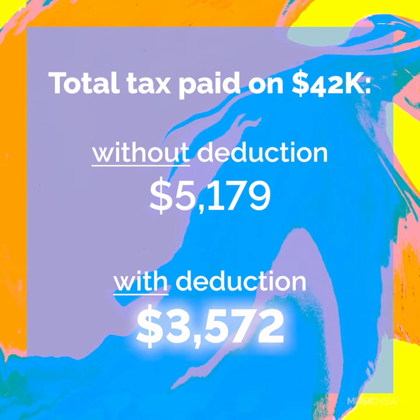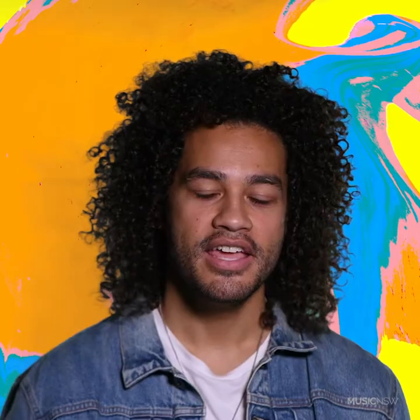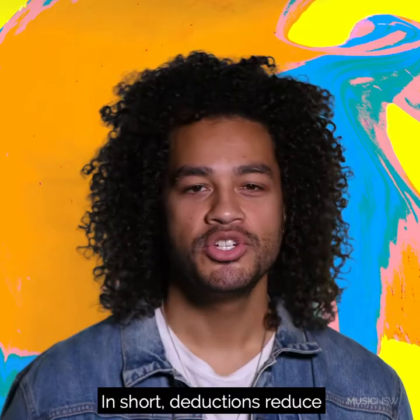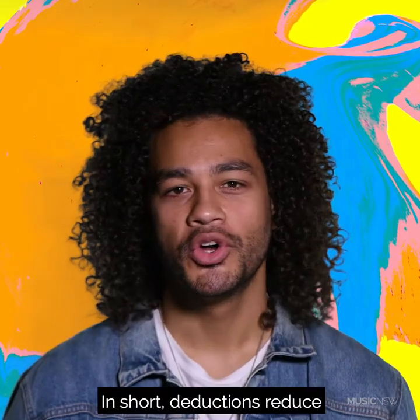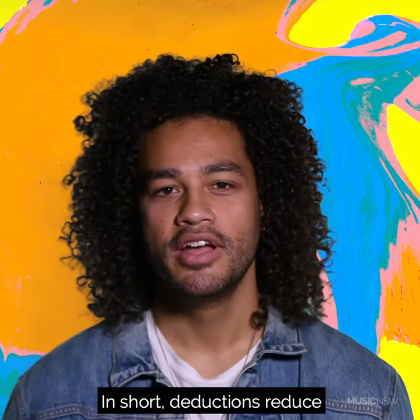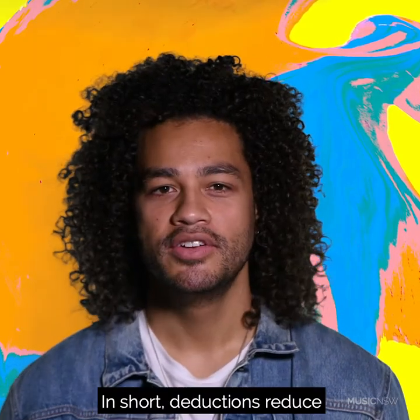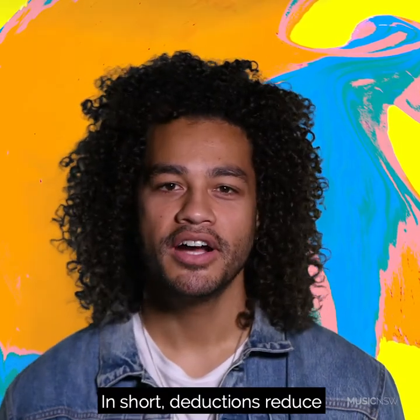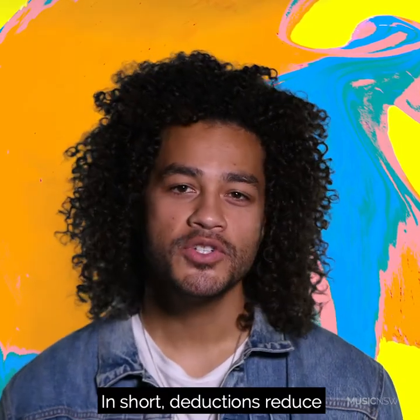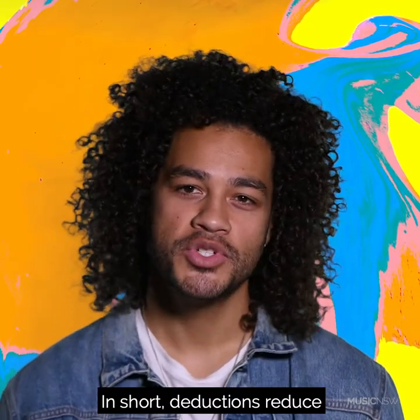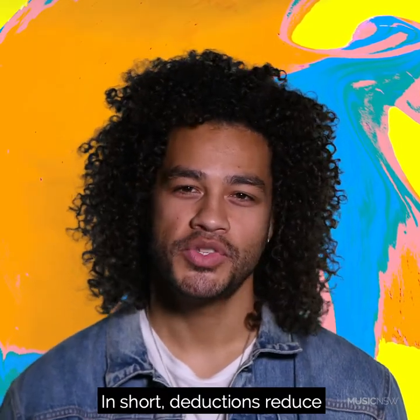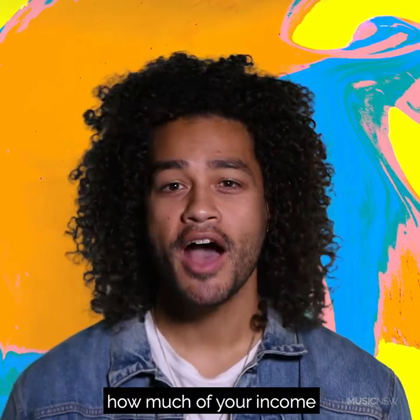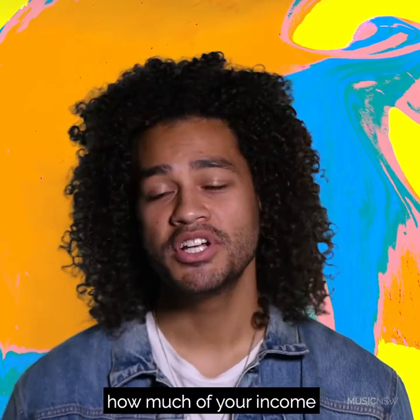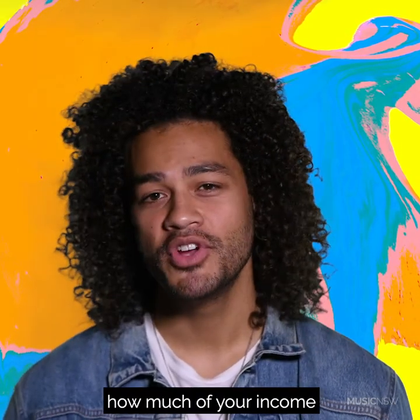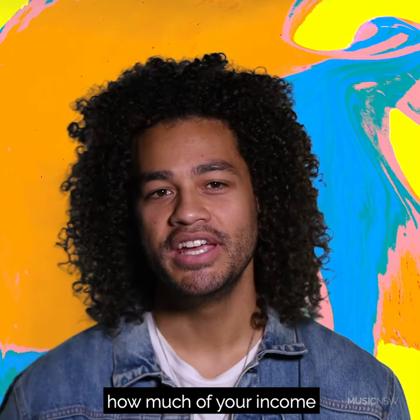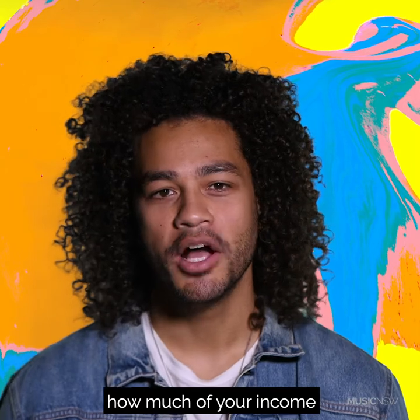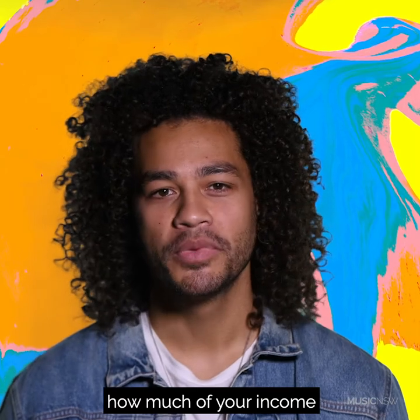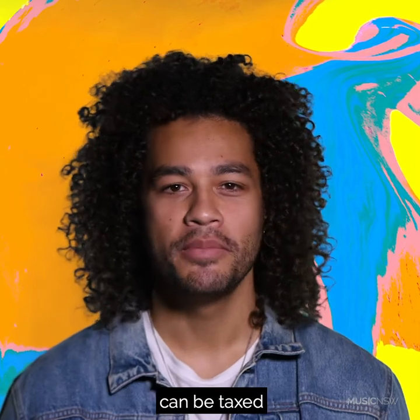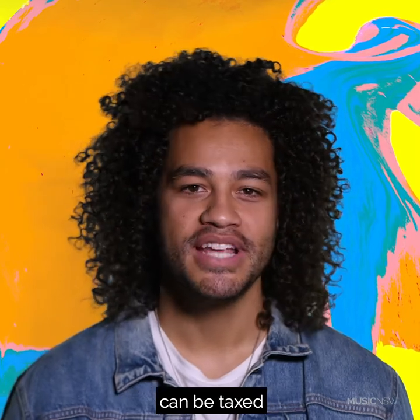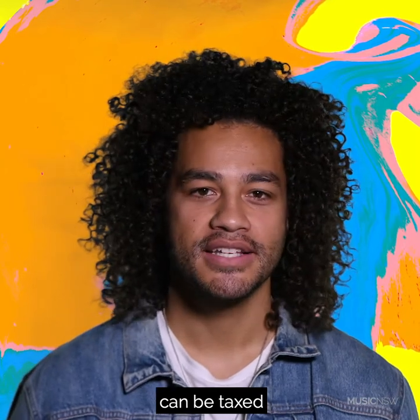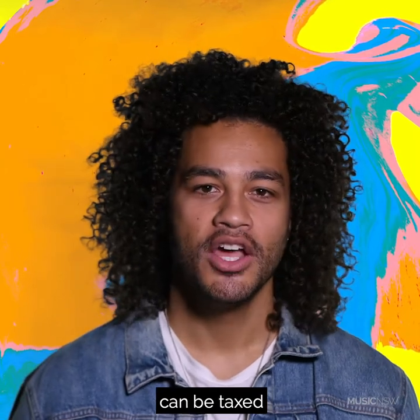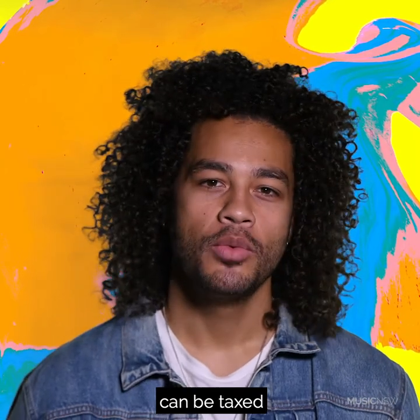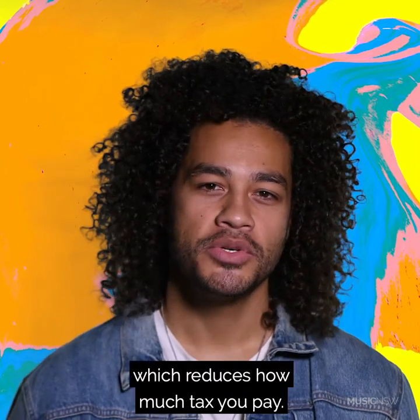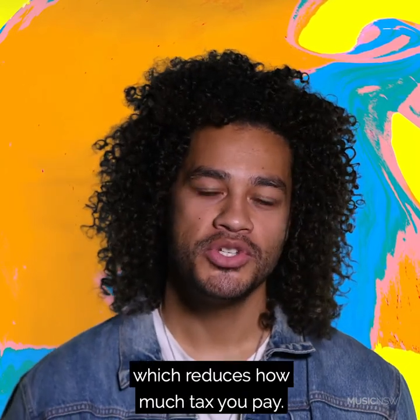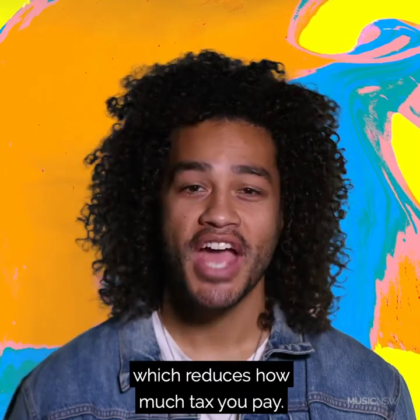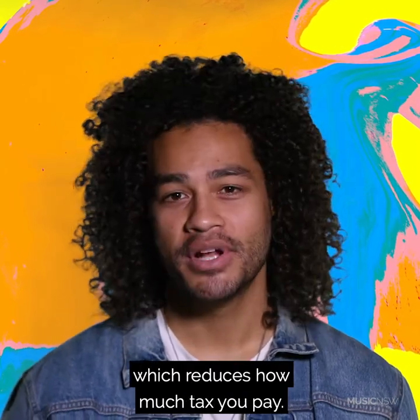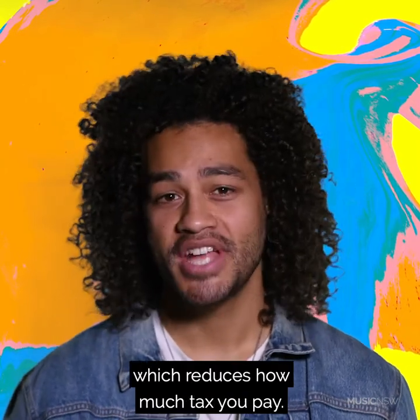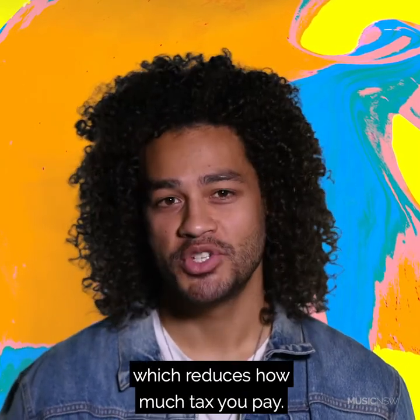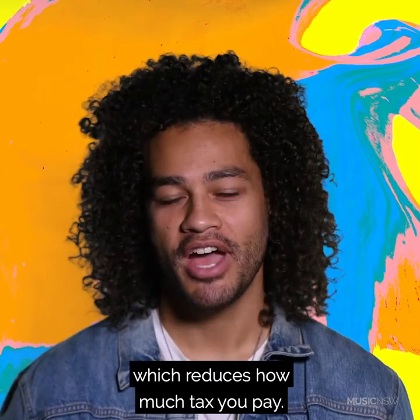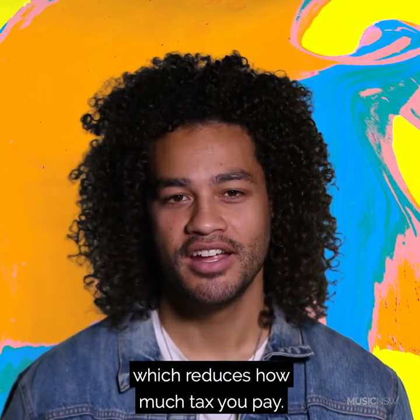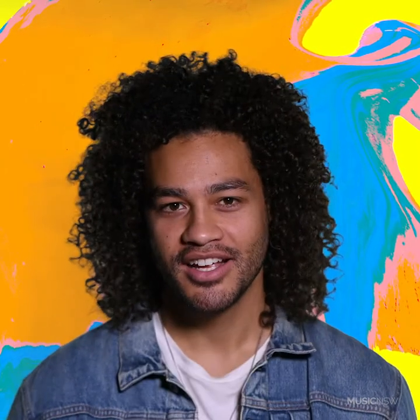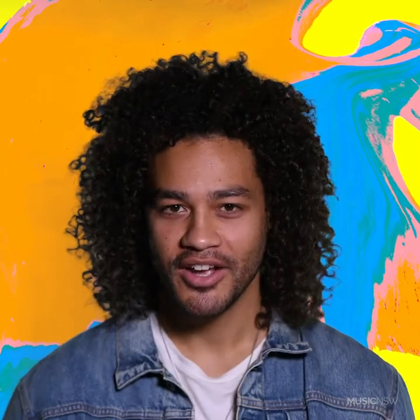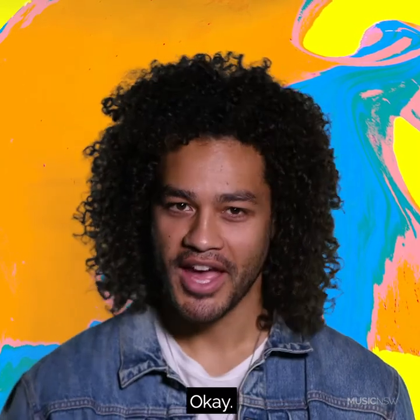In short, deductions reduce how much of your income can be taxed, which reduces how much tax you pay.